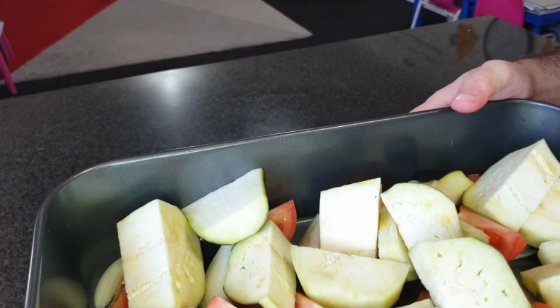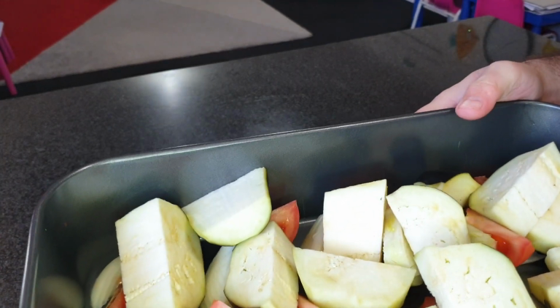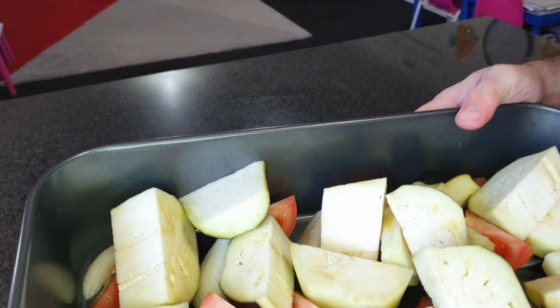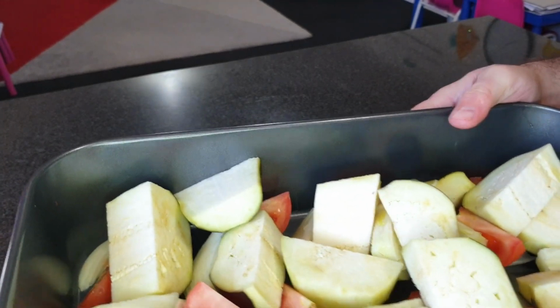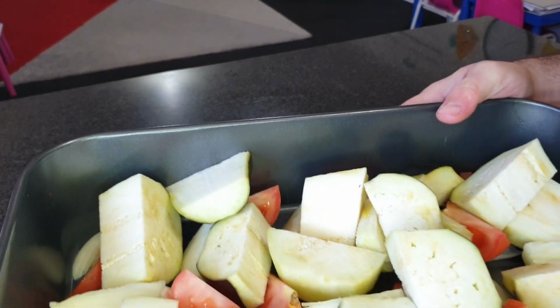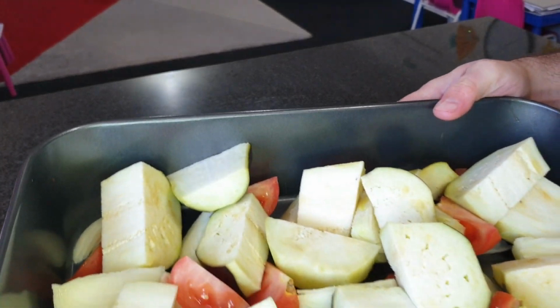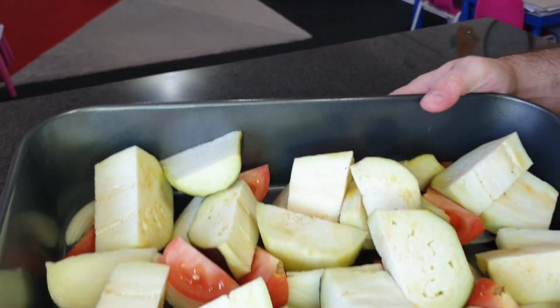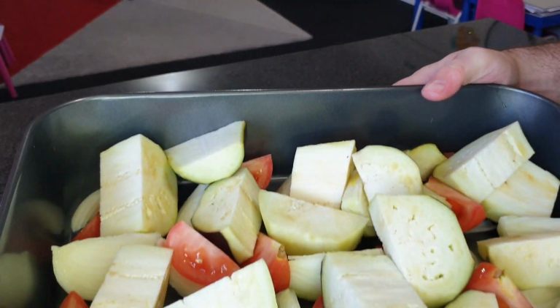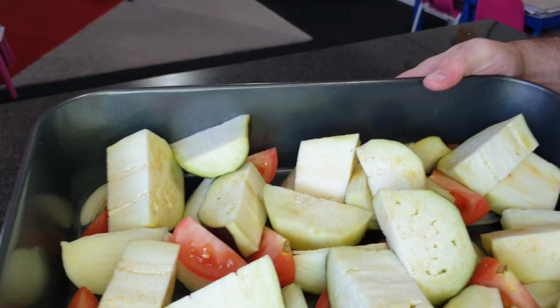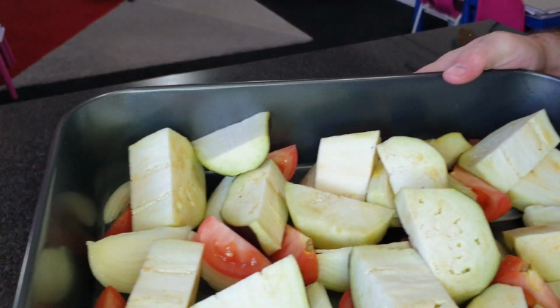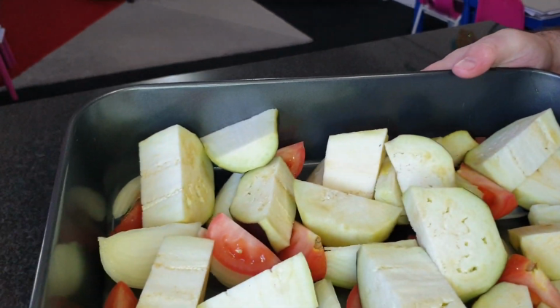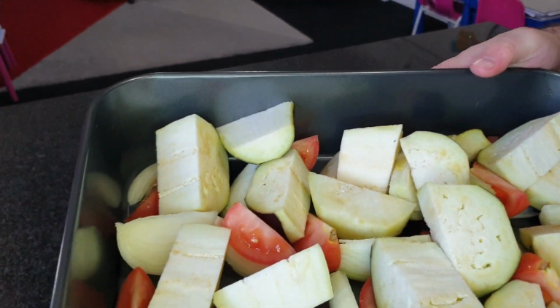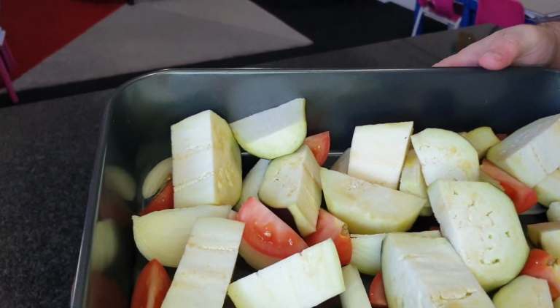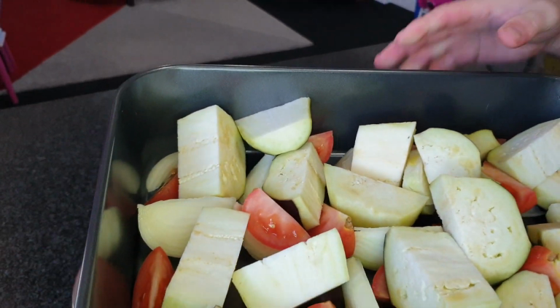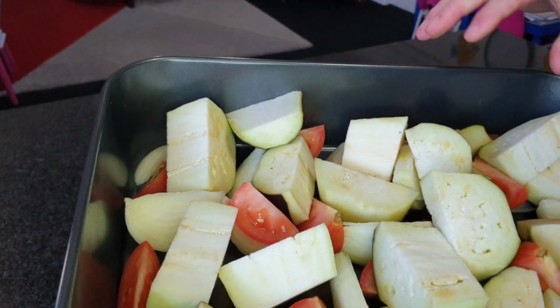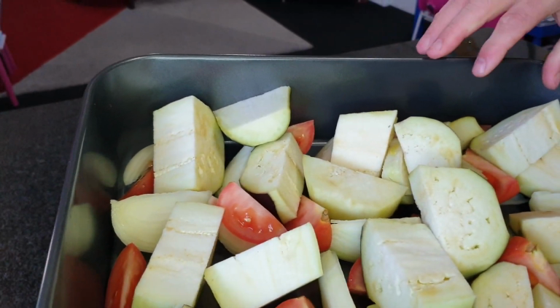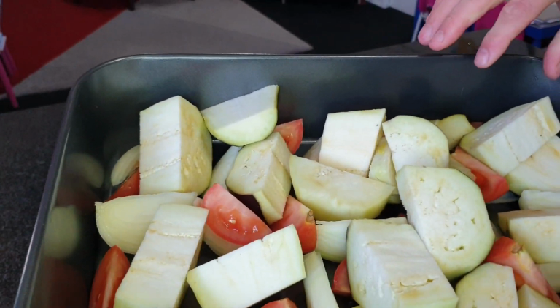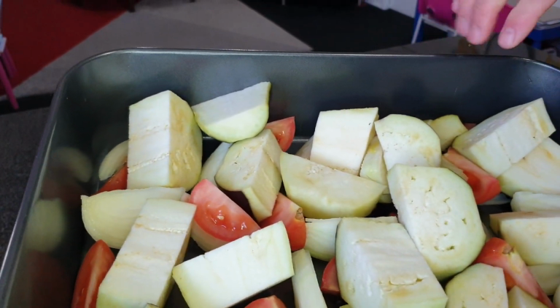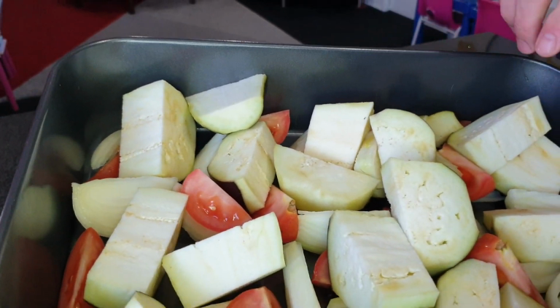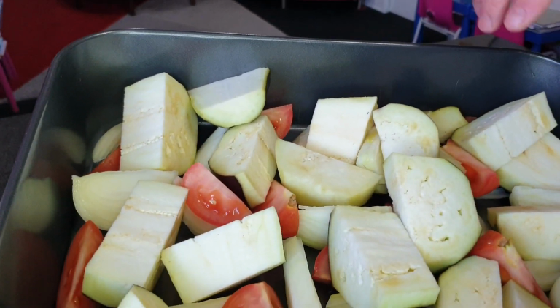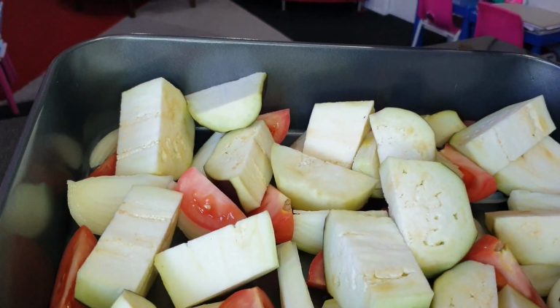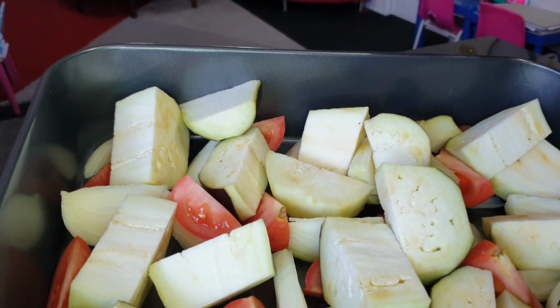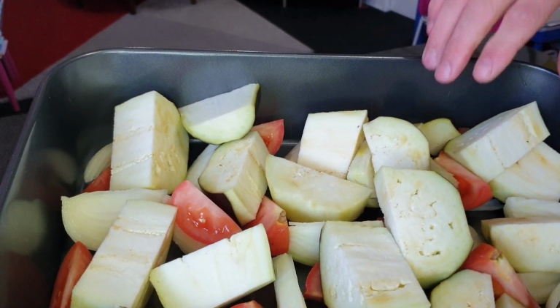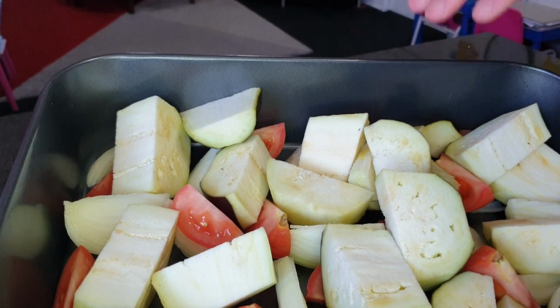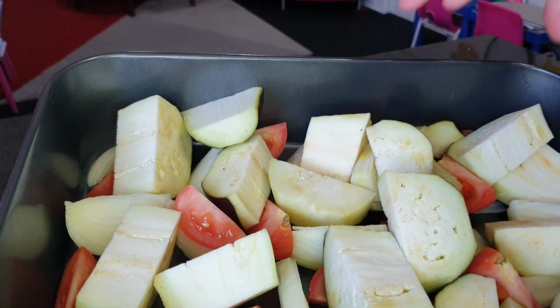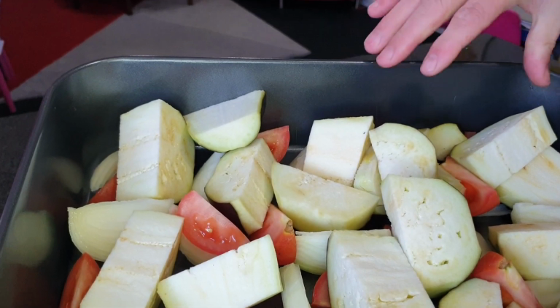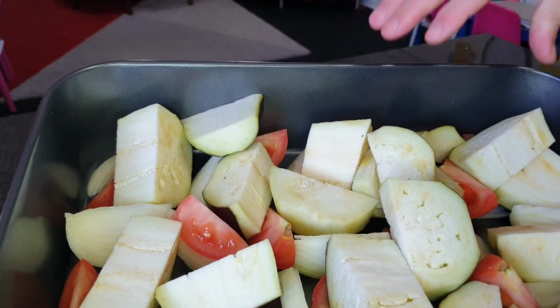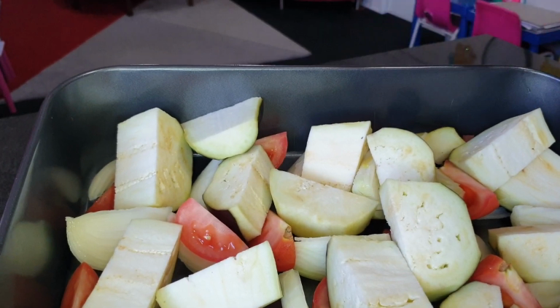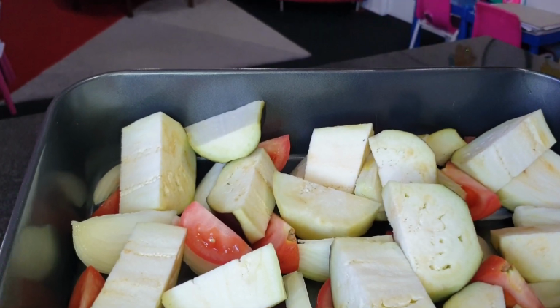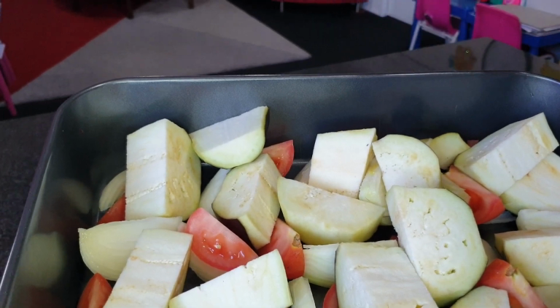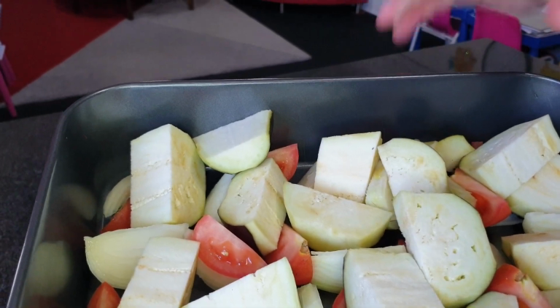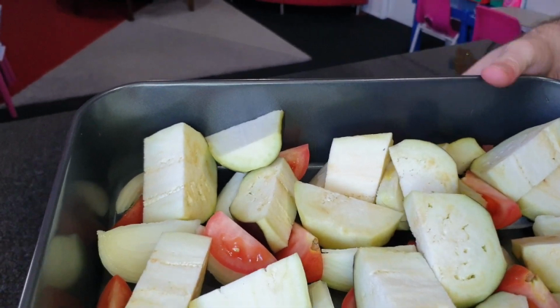This is how we put it in the tray — you see the mixture of tomato, onion and eggplant.